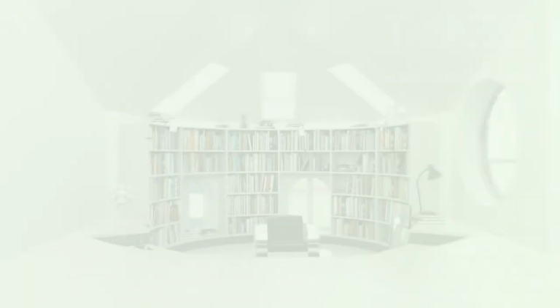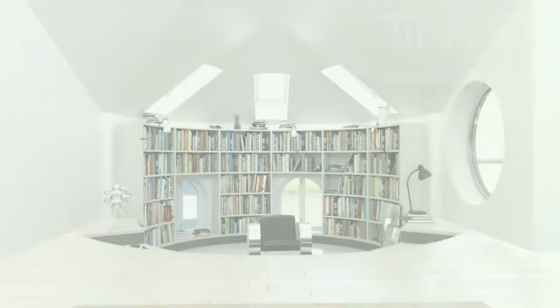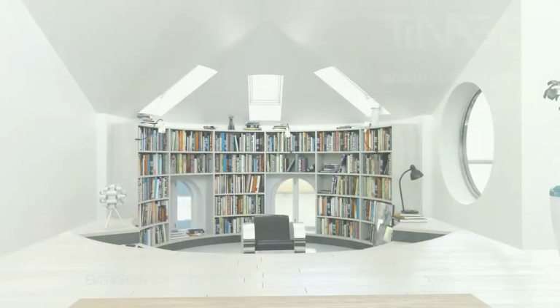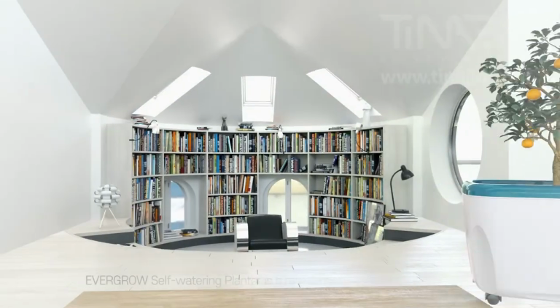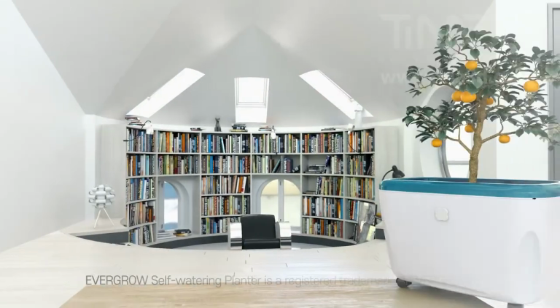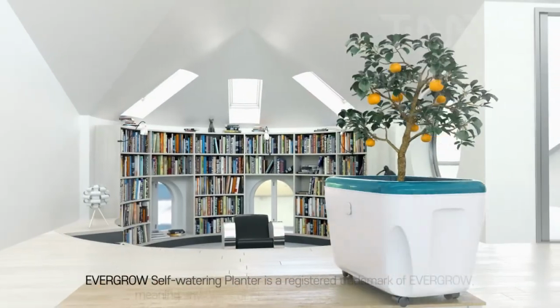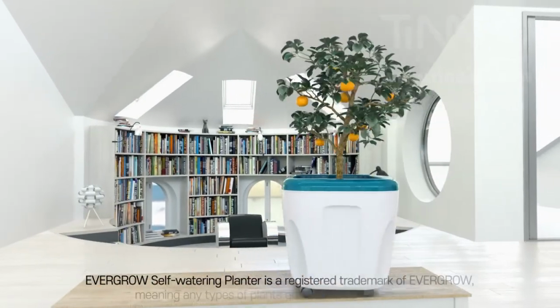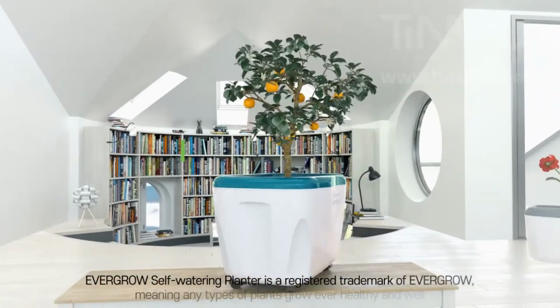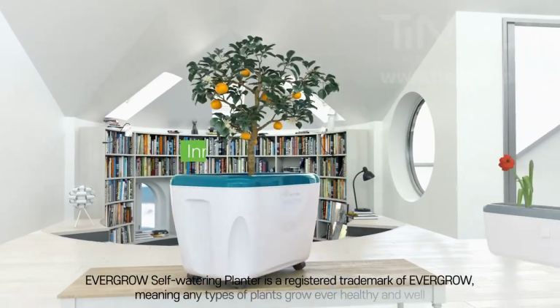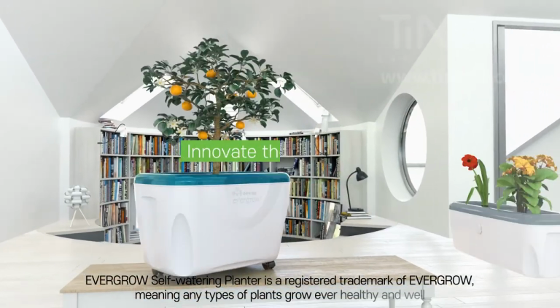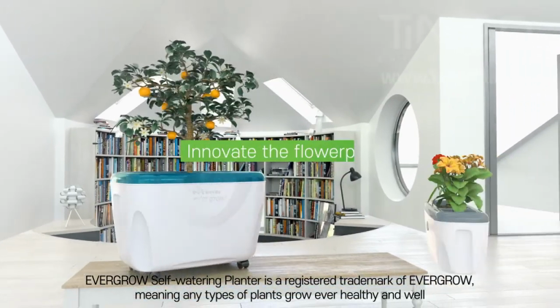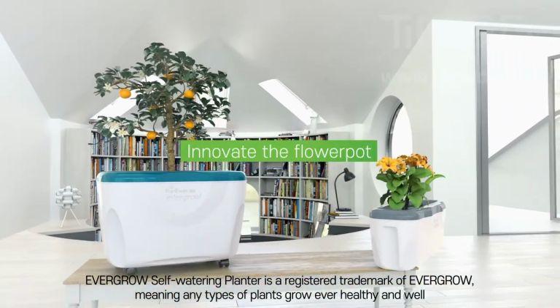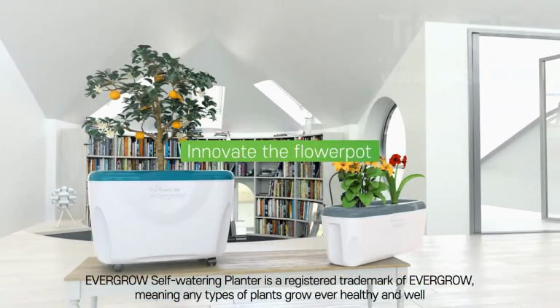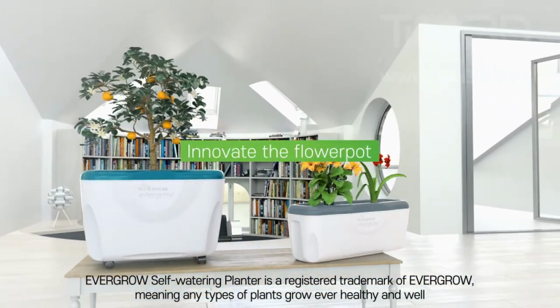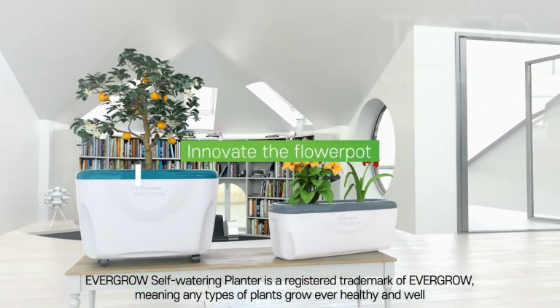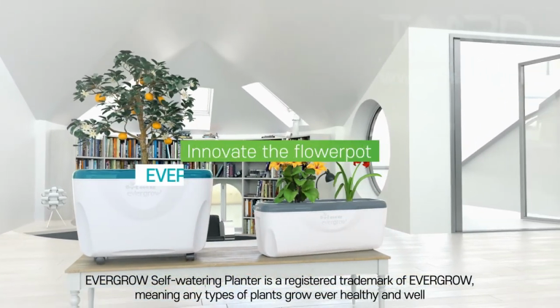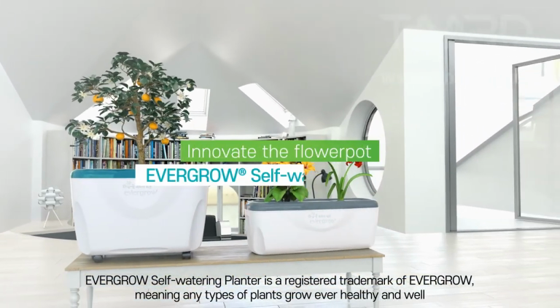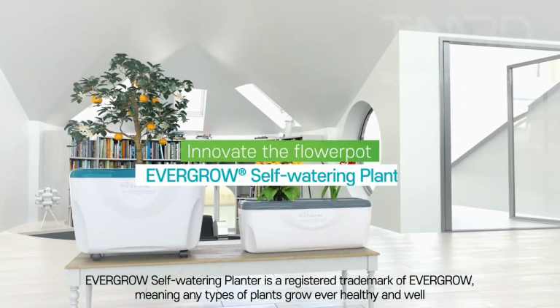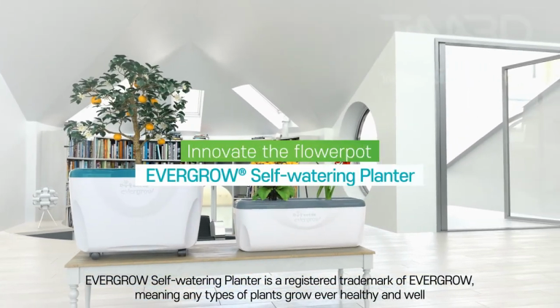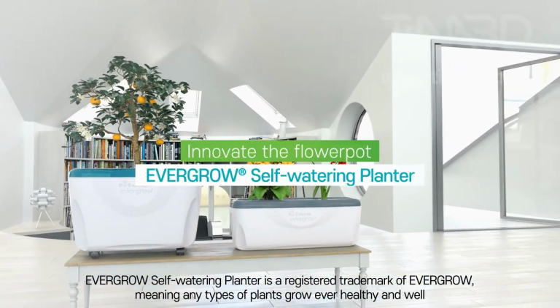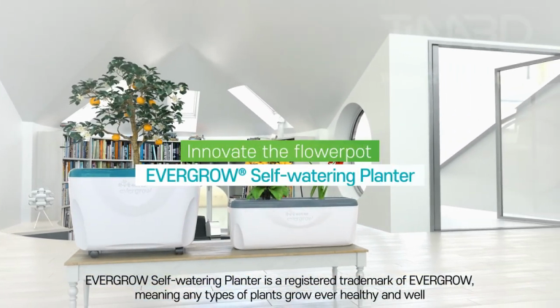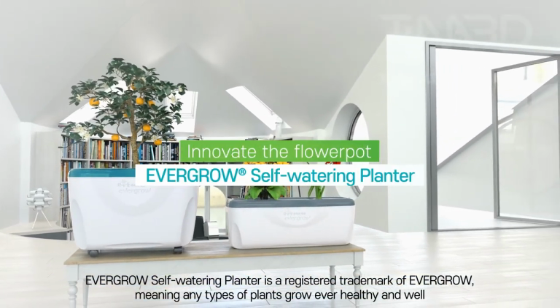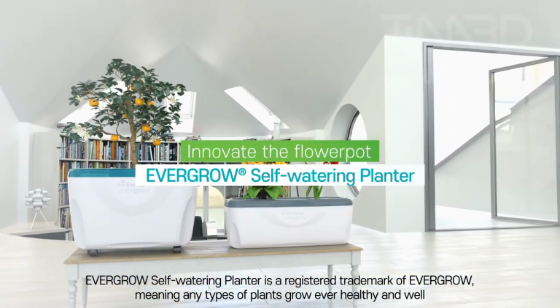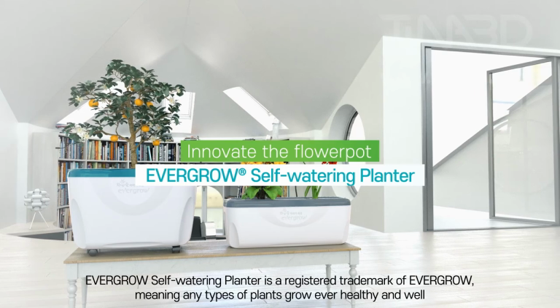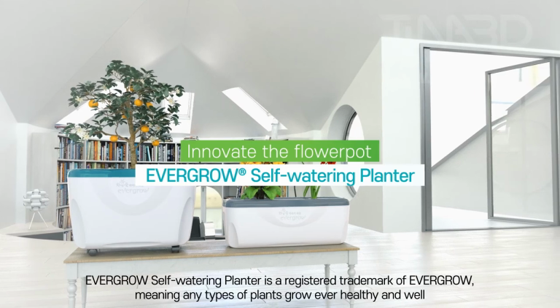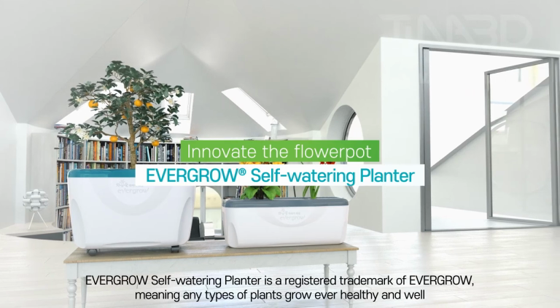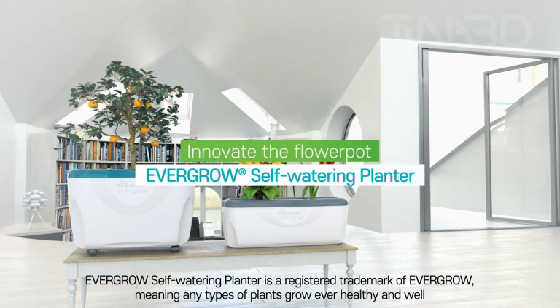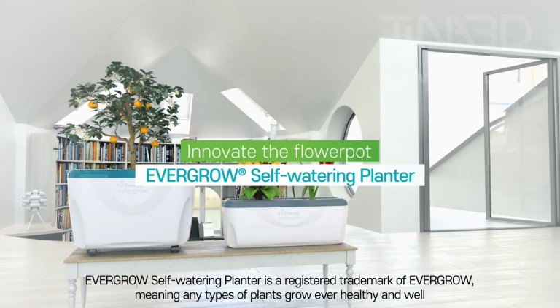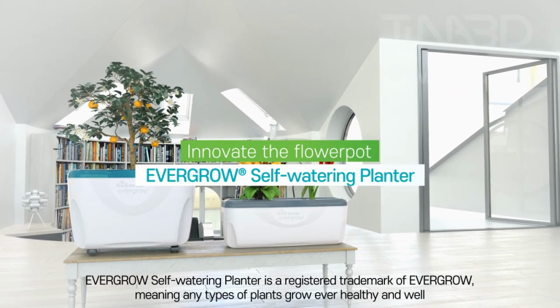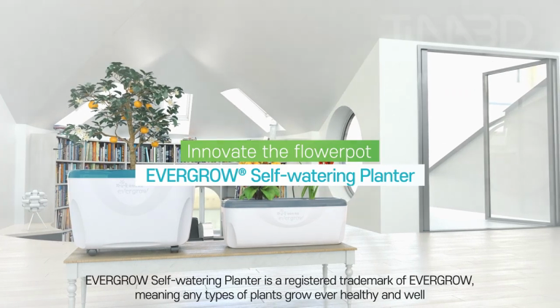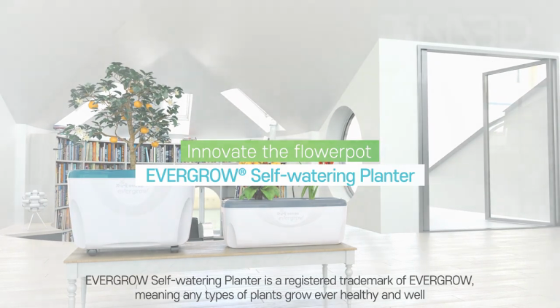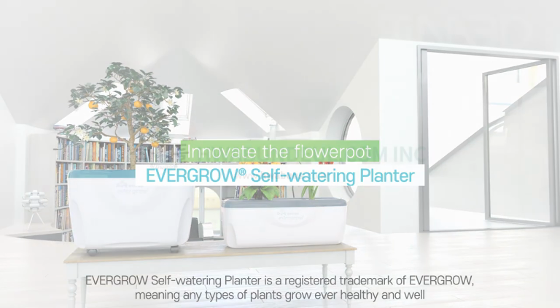Enjoy a green life at home with the Evergrow Self-Watering Planter. Water wisely.